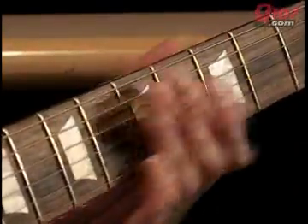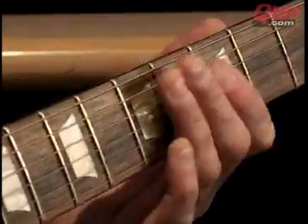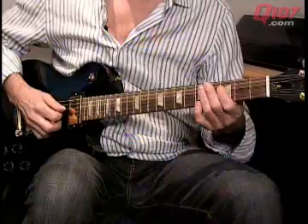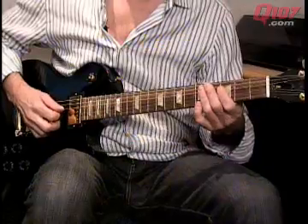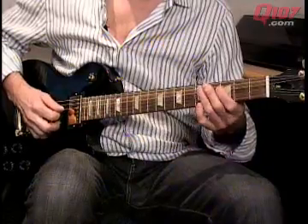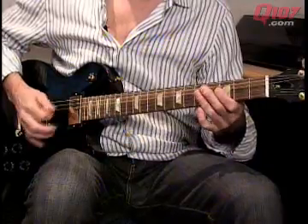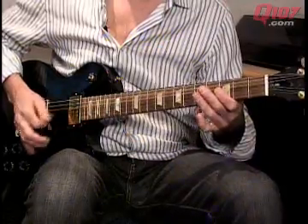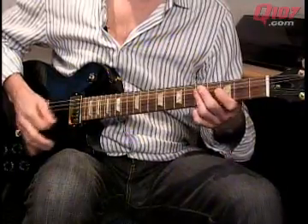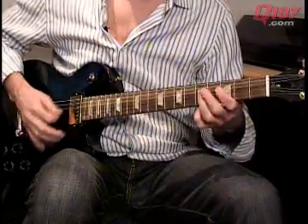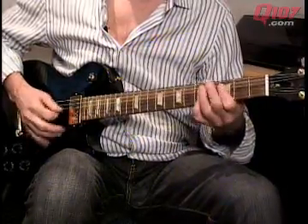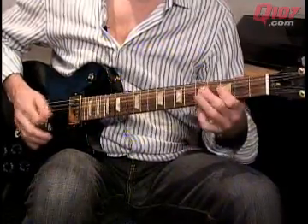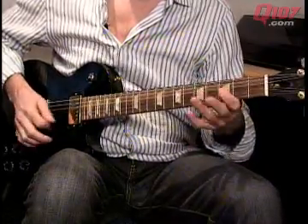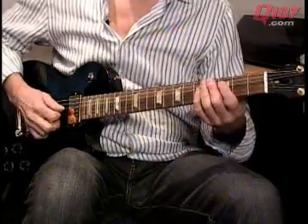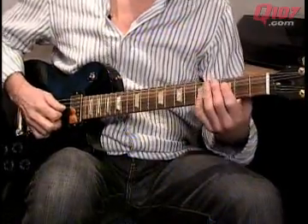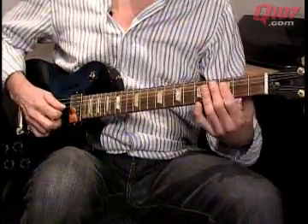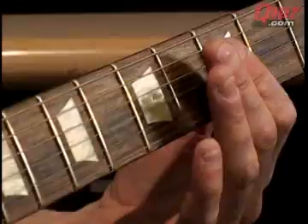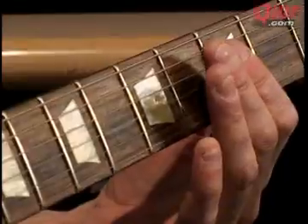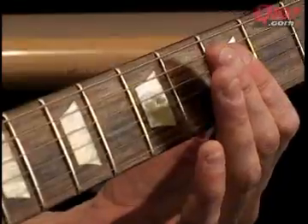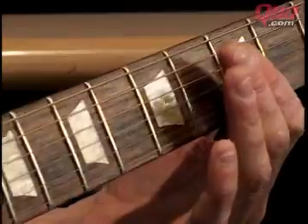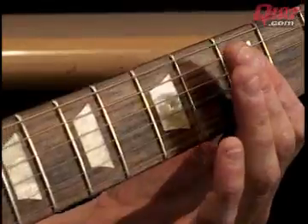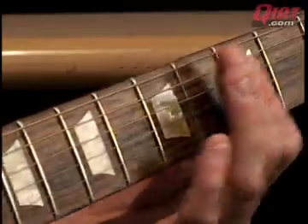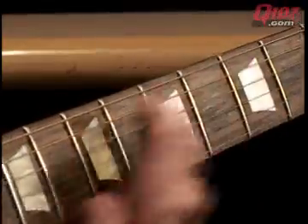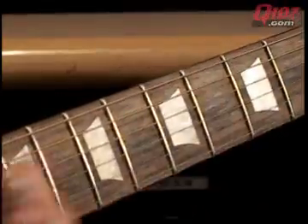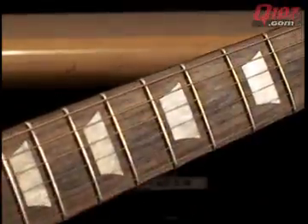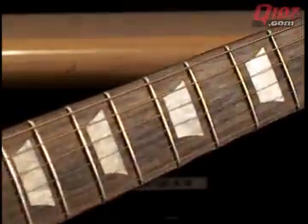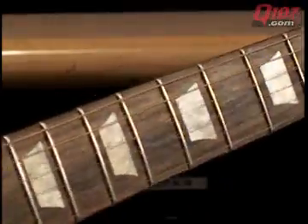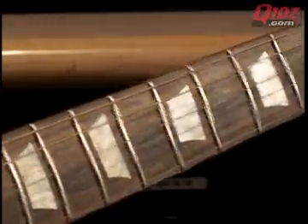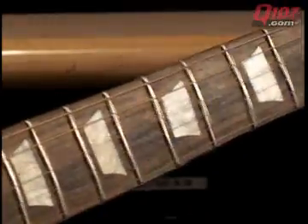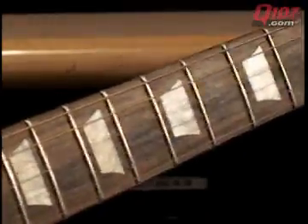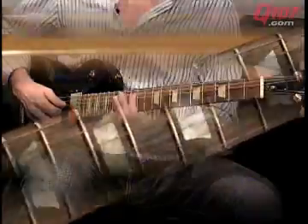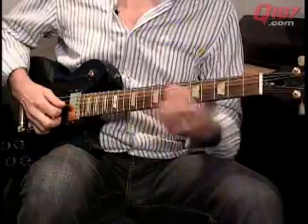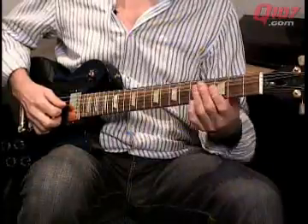Then you go — slide up to the 12th fret. Same thing.